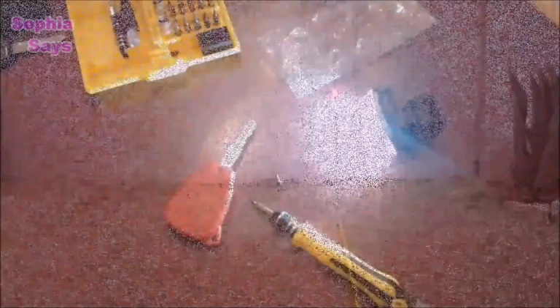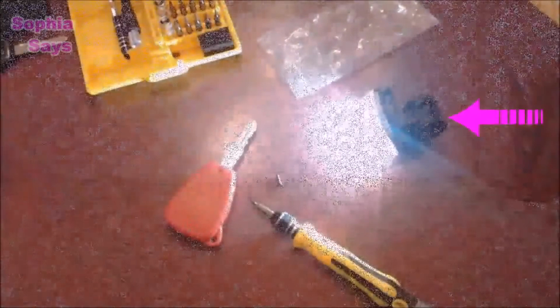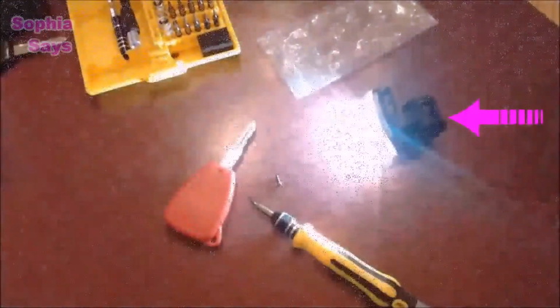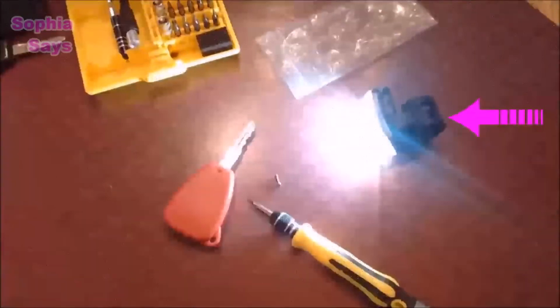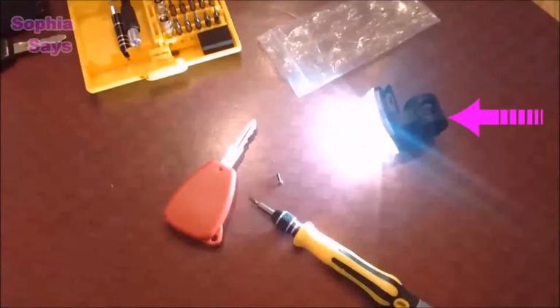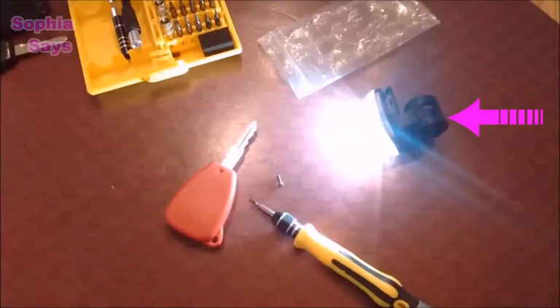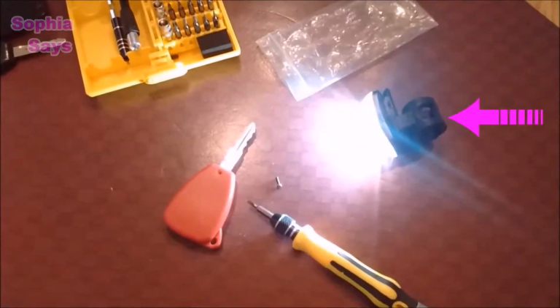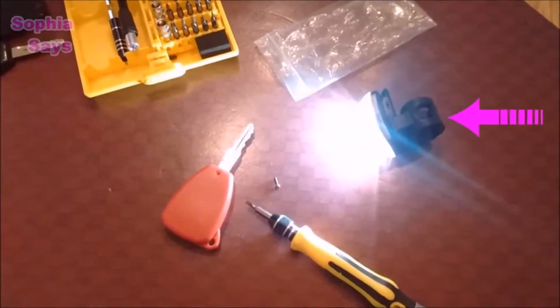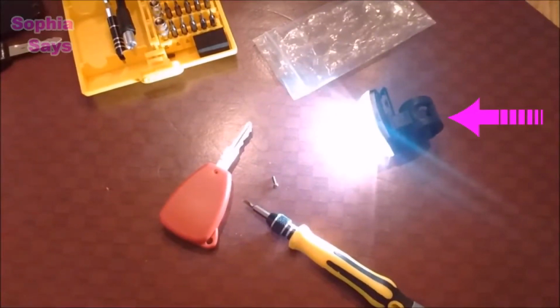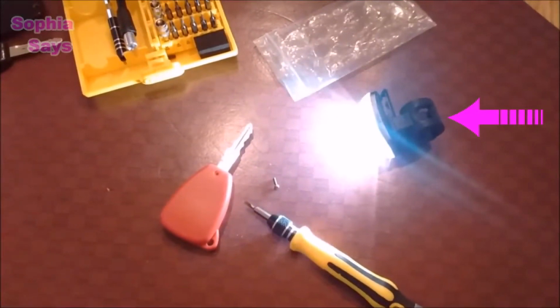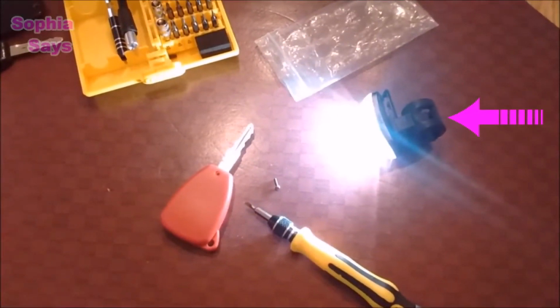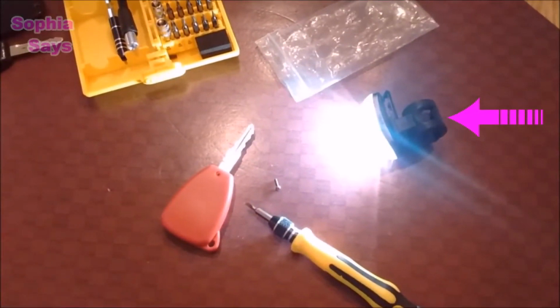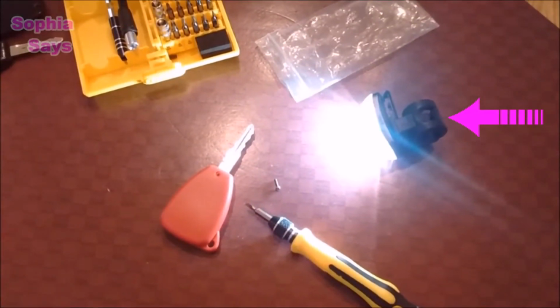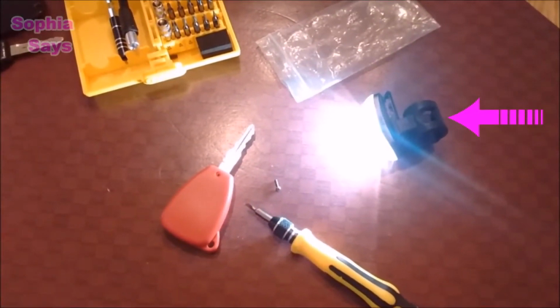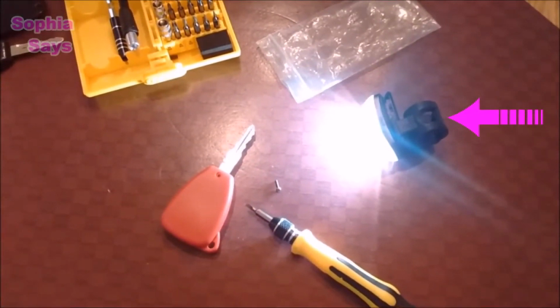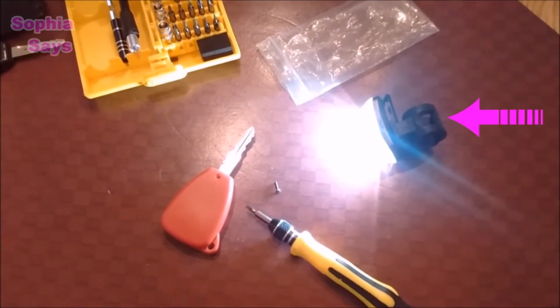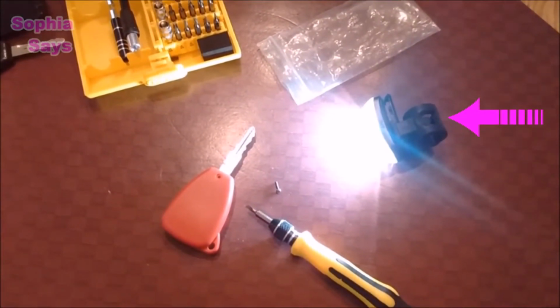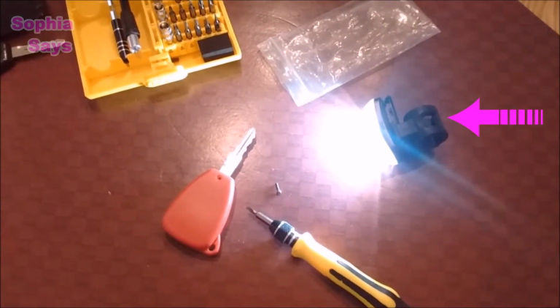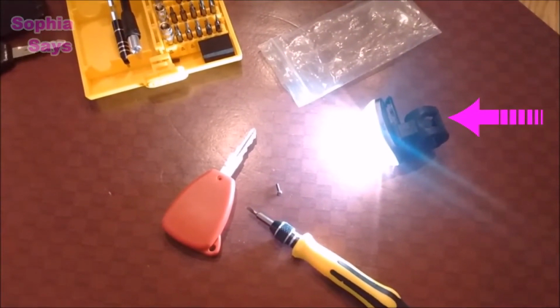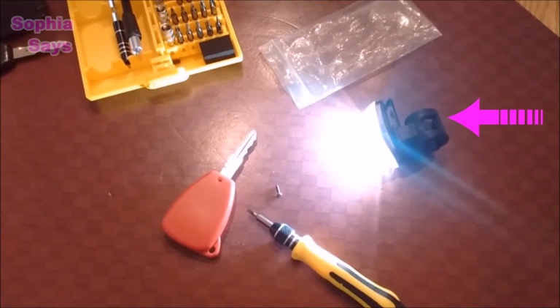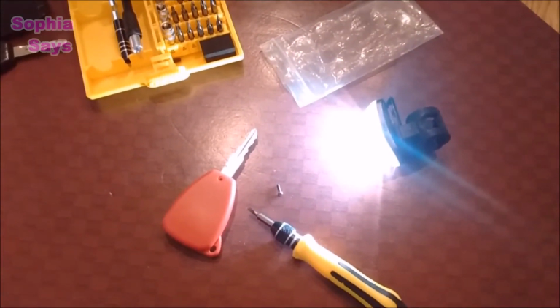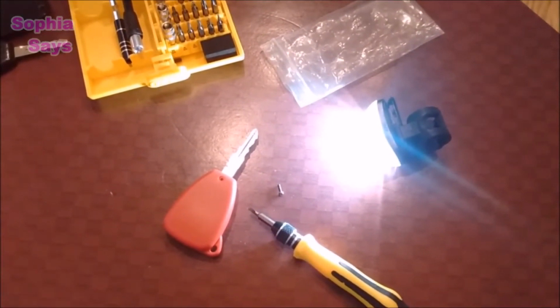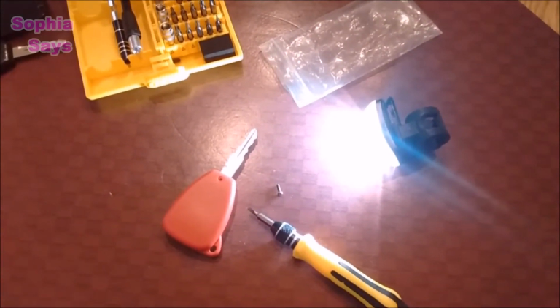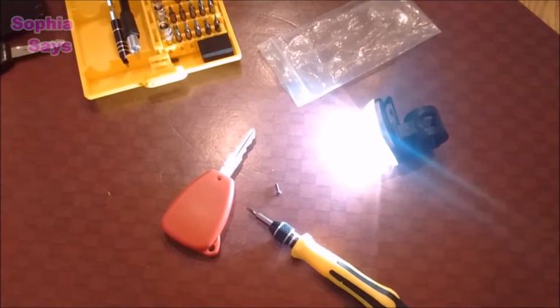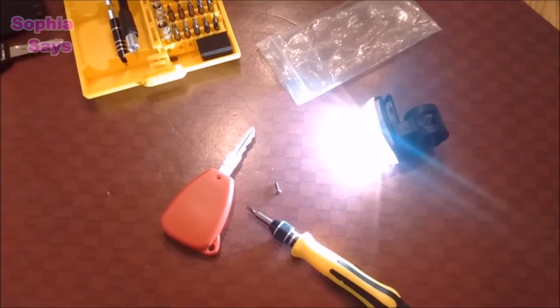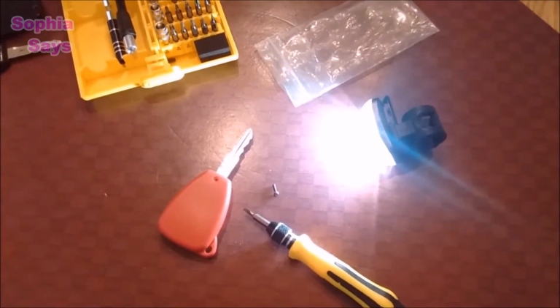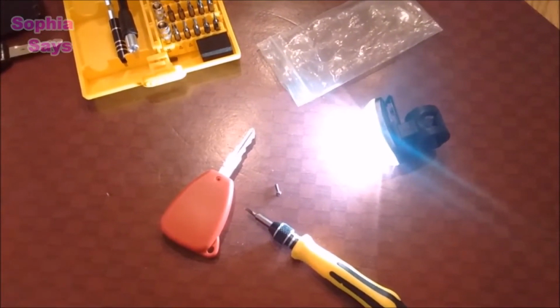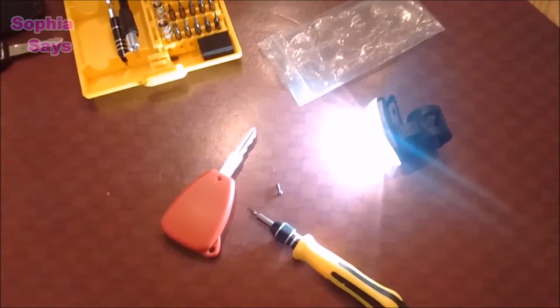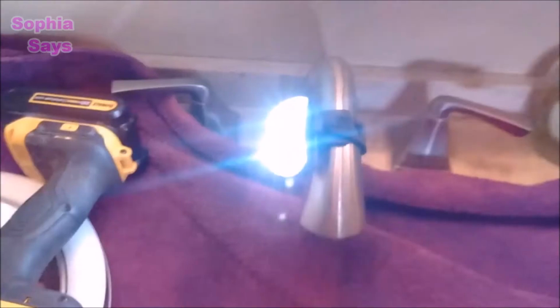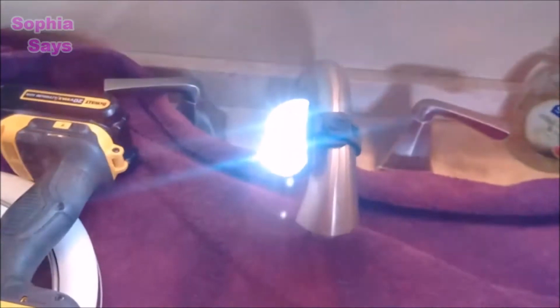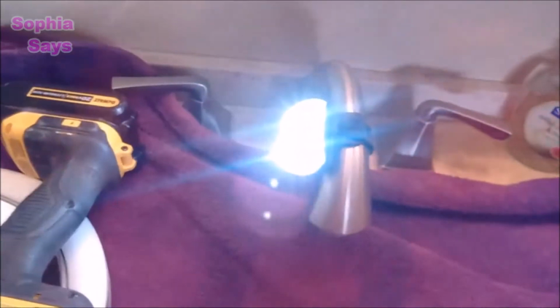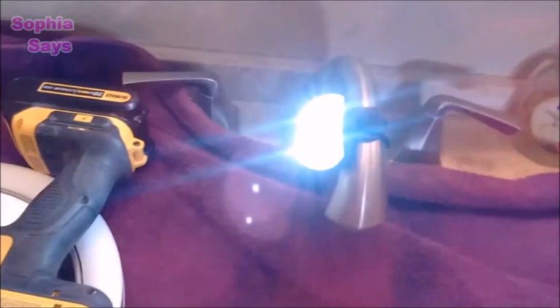Like I said, I use this light all the time for projects around the house, and here are some examples.